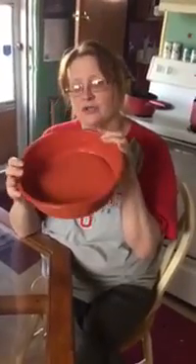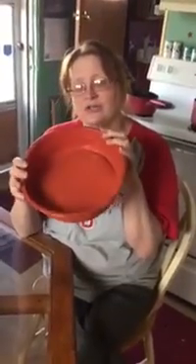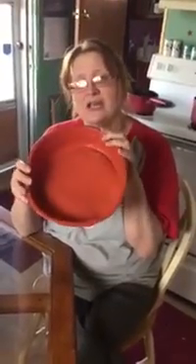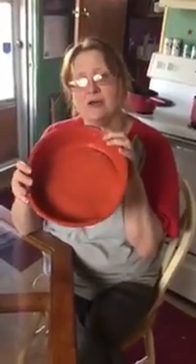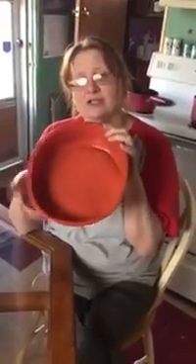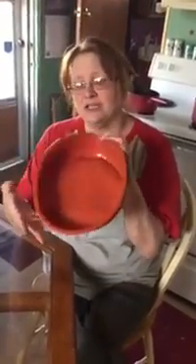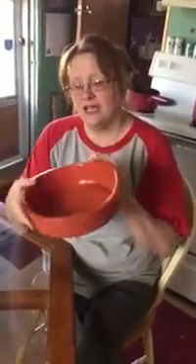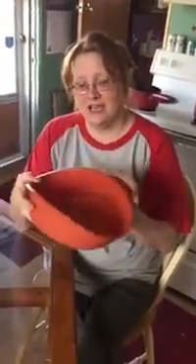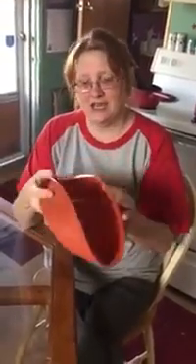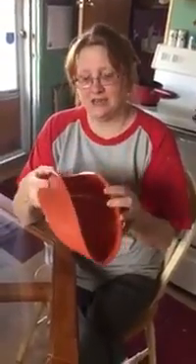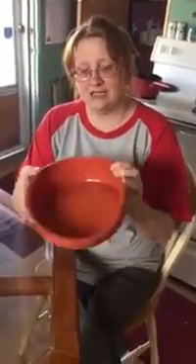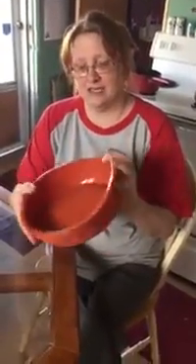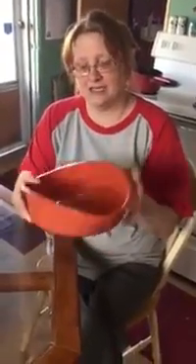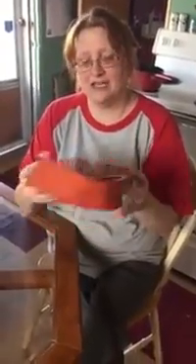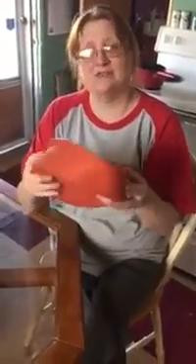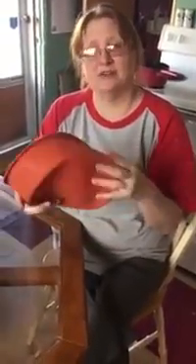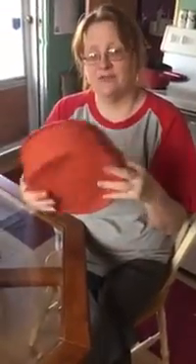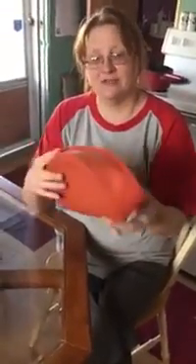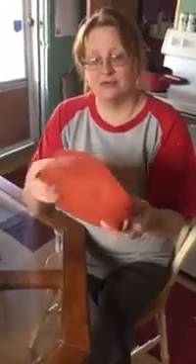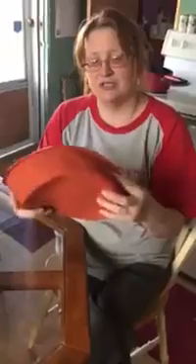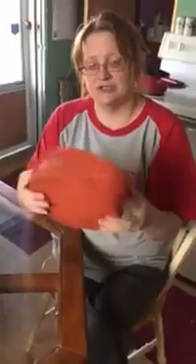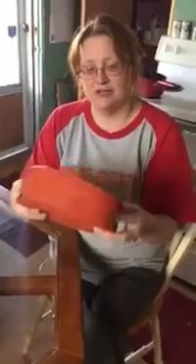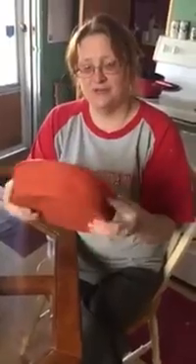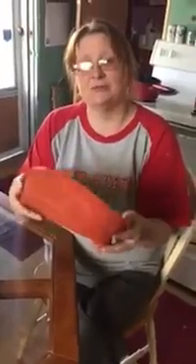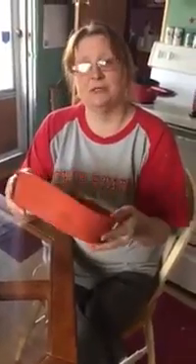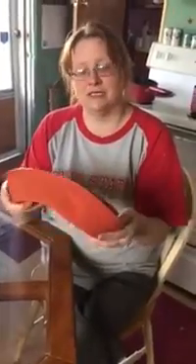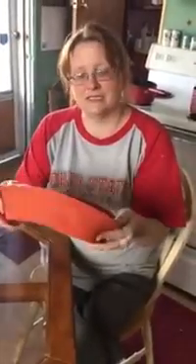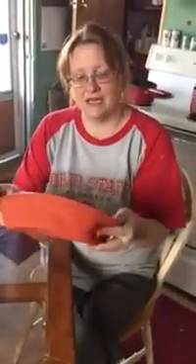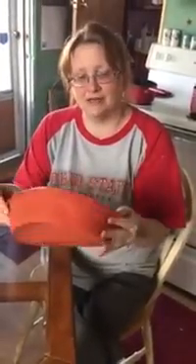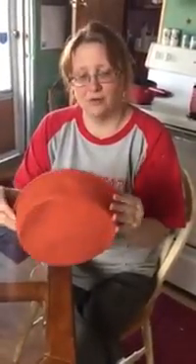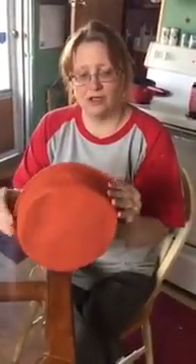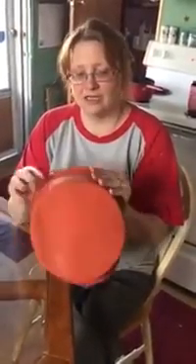The pan is easy to clean. It is dishwasher safe on the top rack, or you can hand wash it. And like I said, it's very flexible — this tells you how flexible it is and the quality.